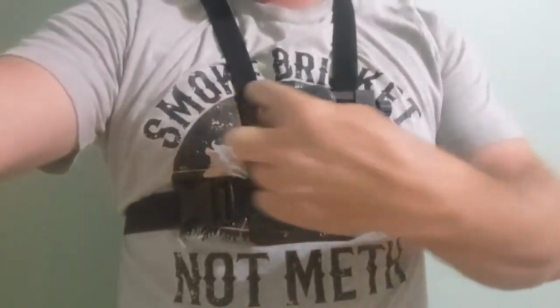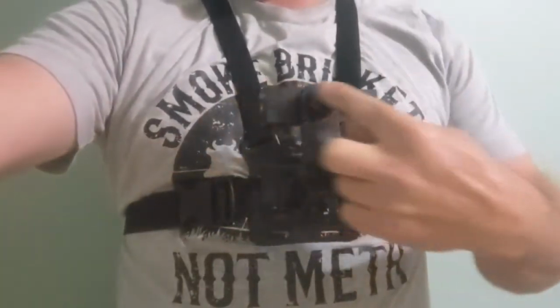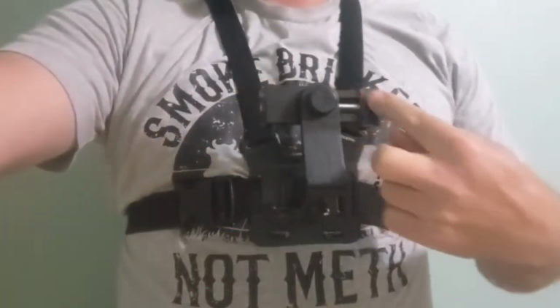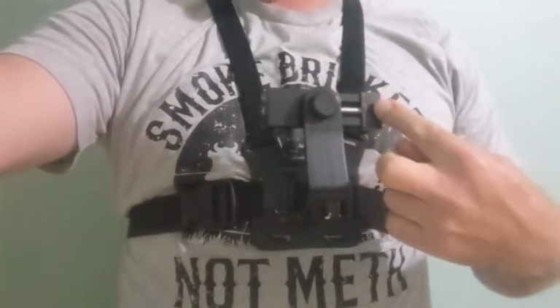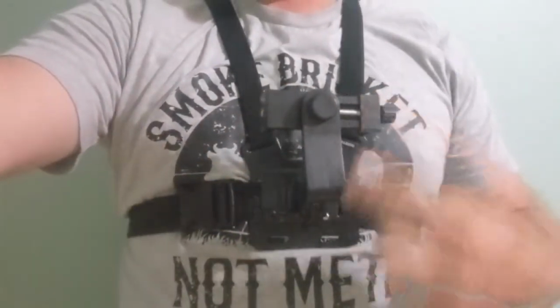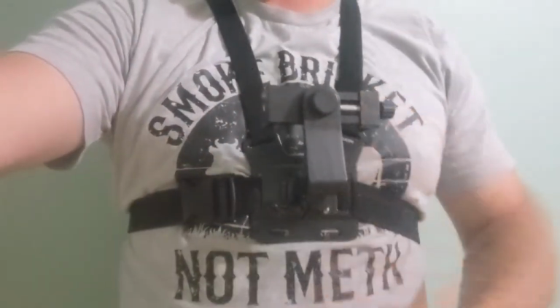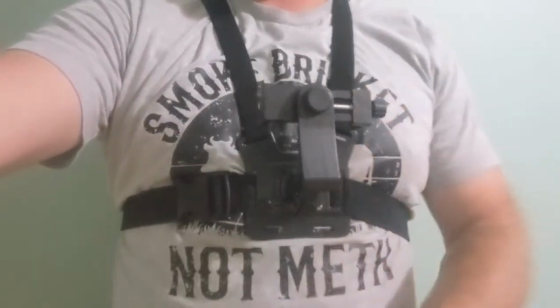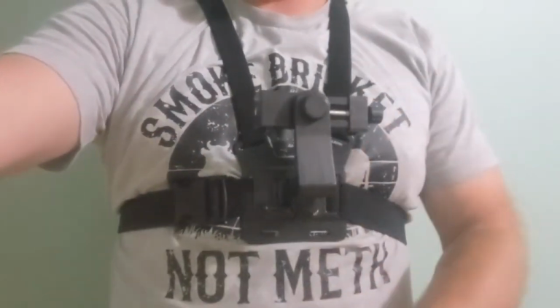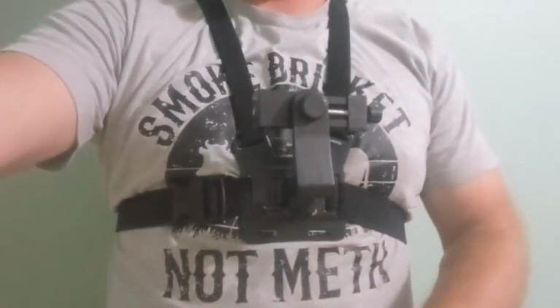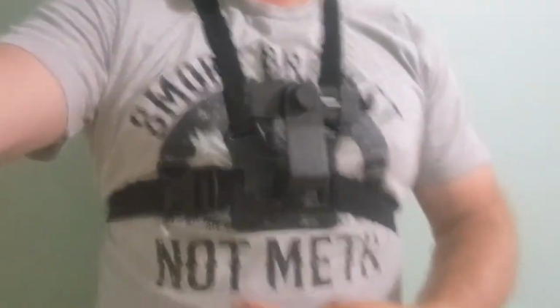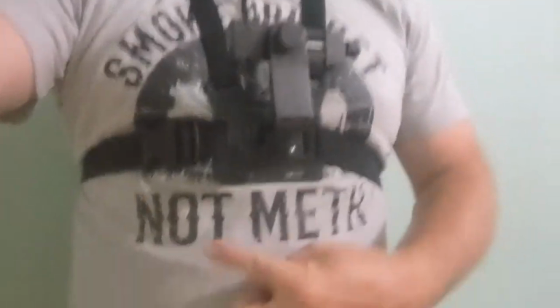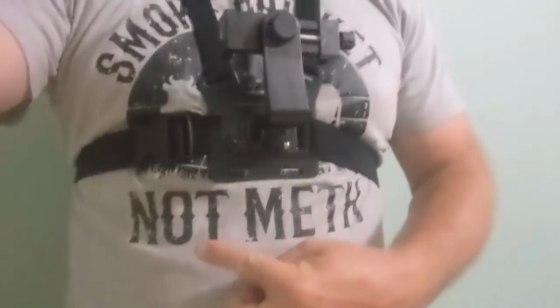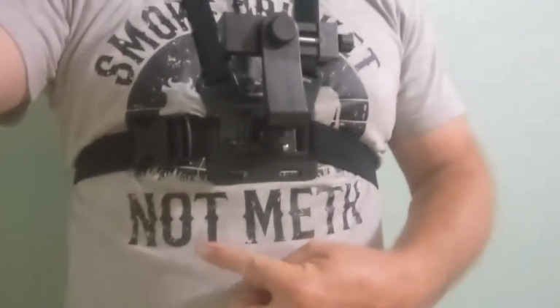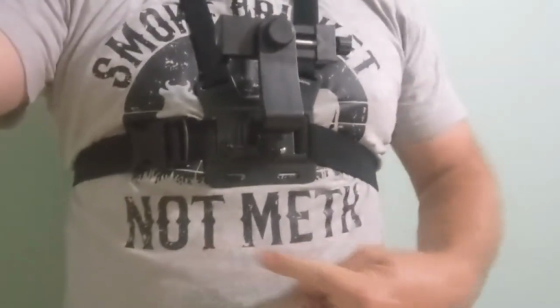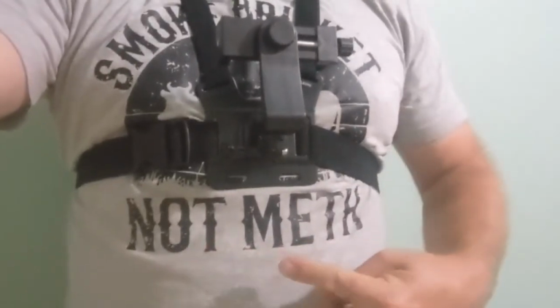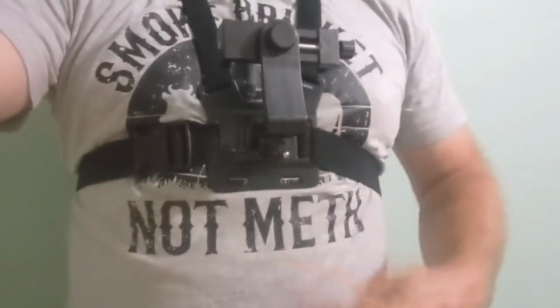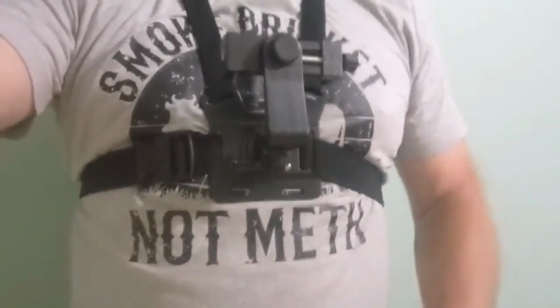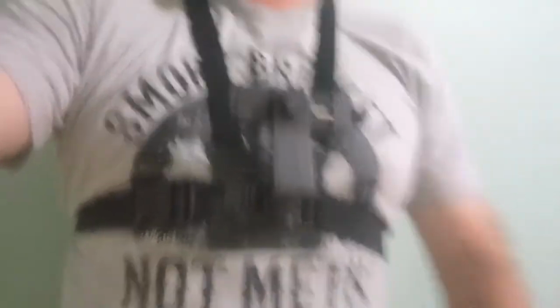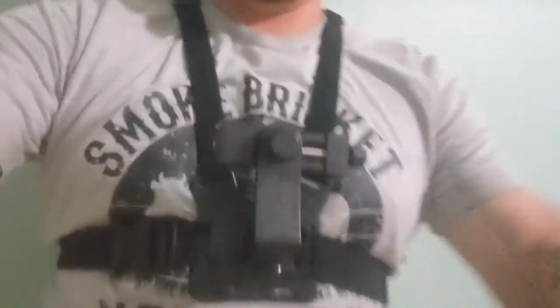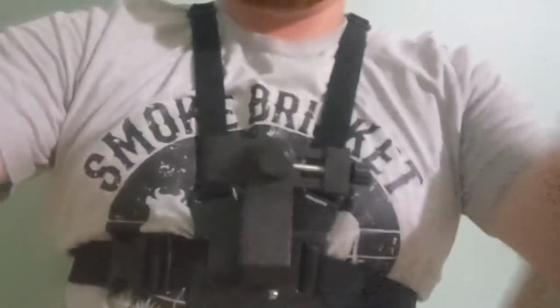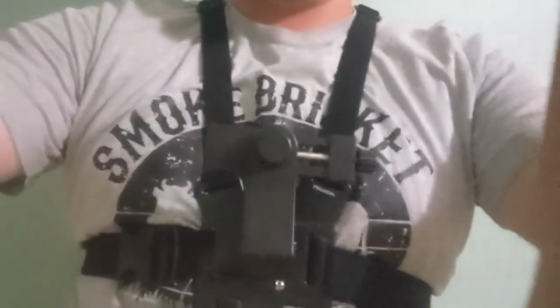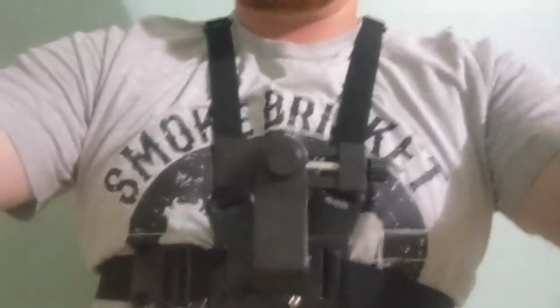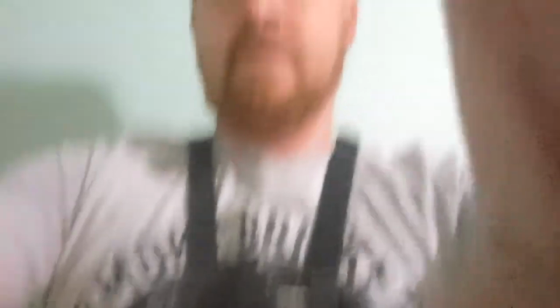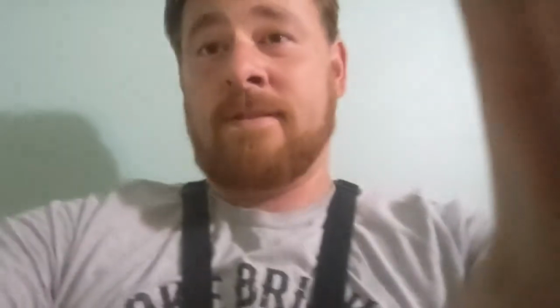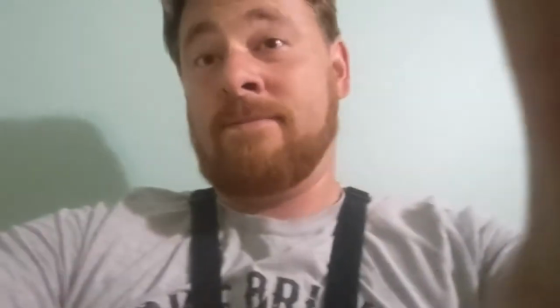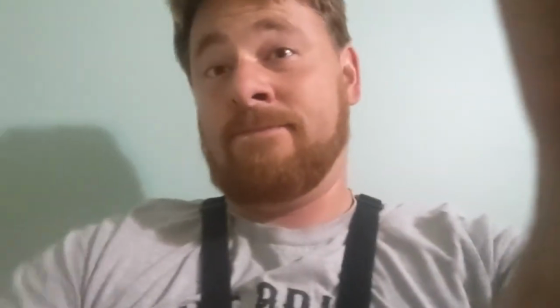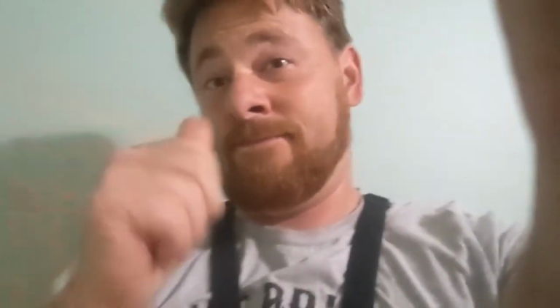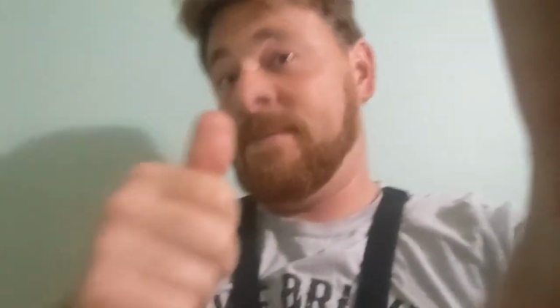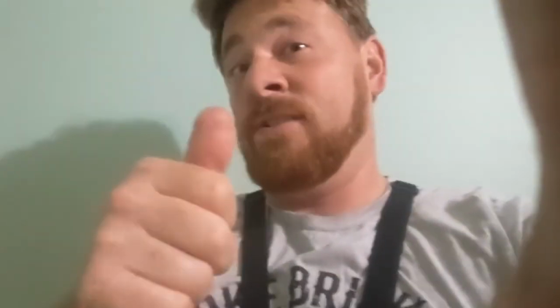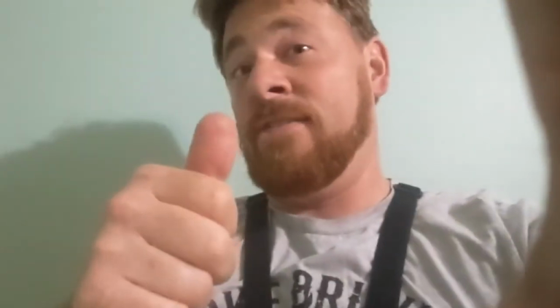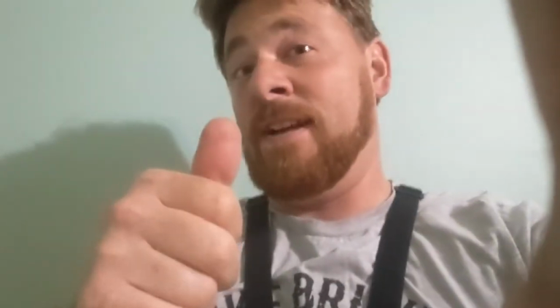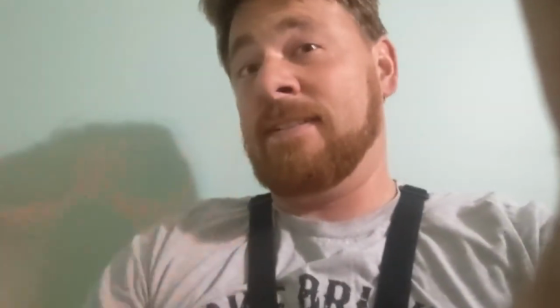Remember: smoked brisket, not meth. Good advice.